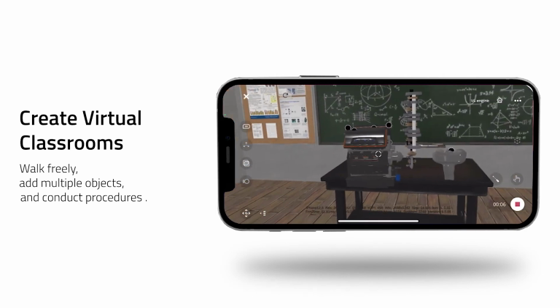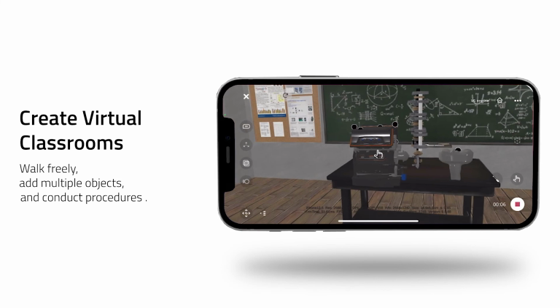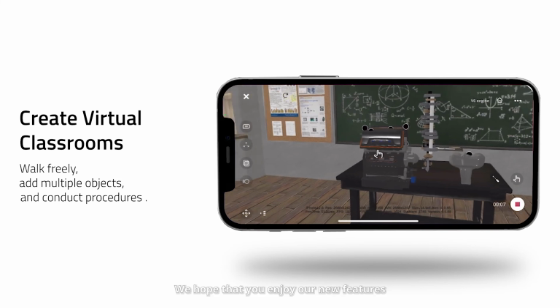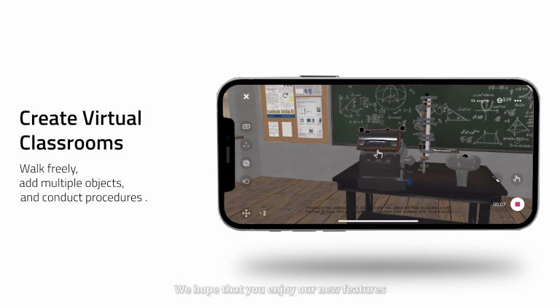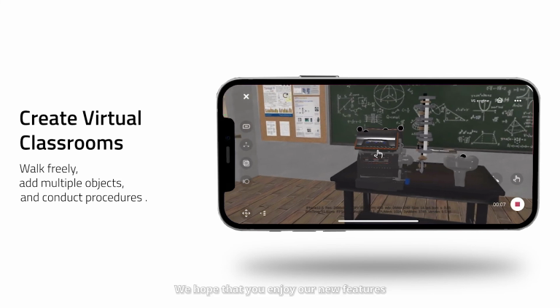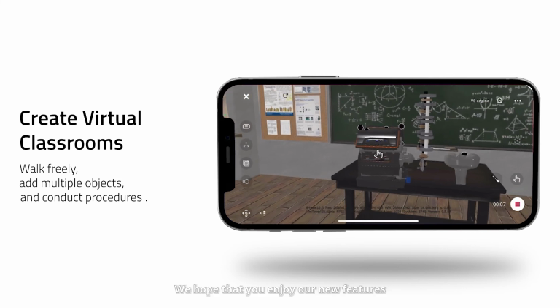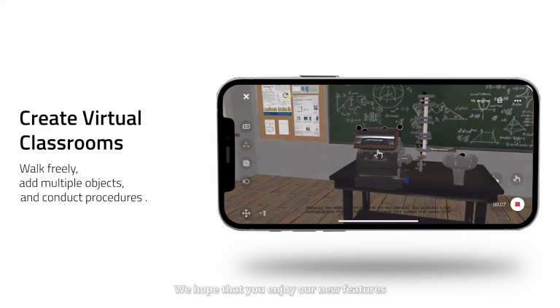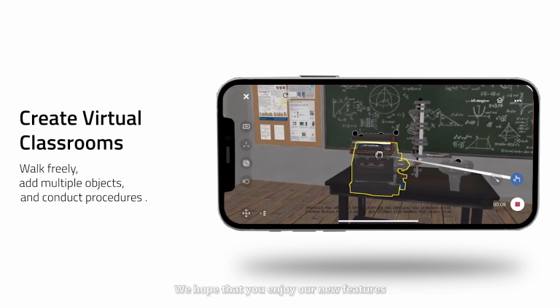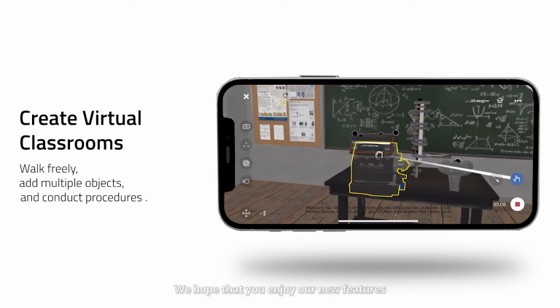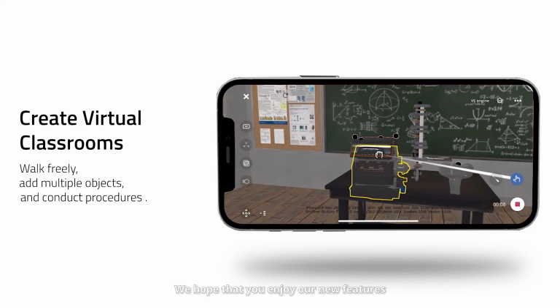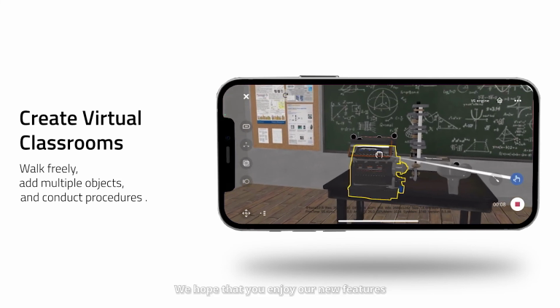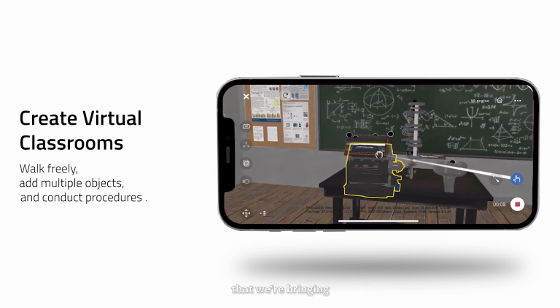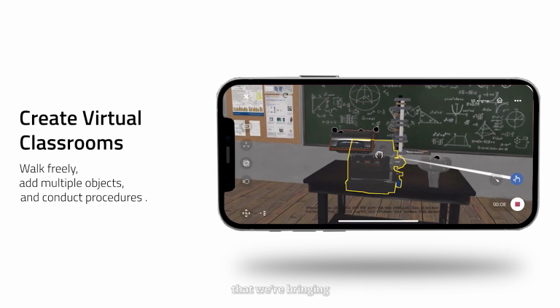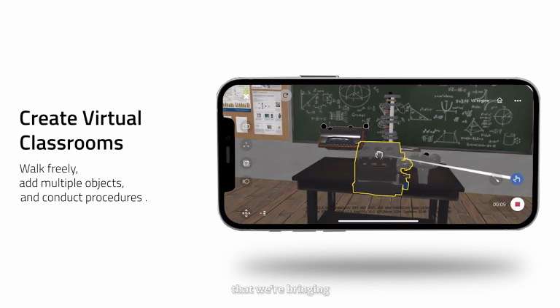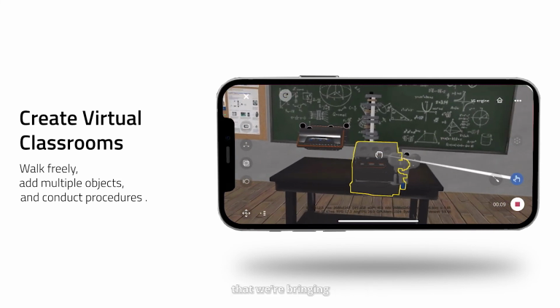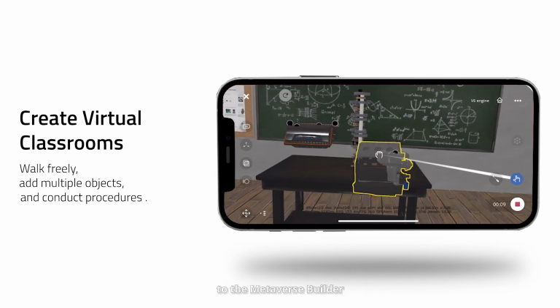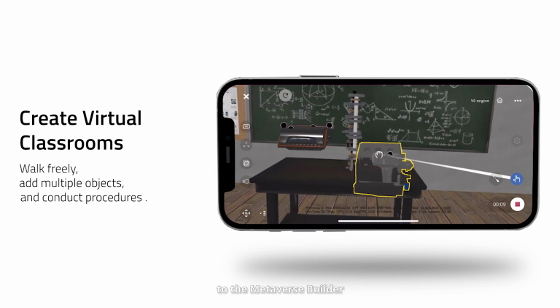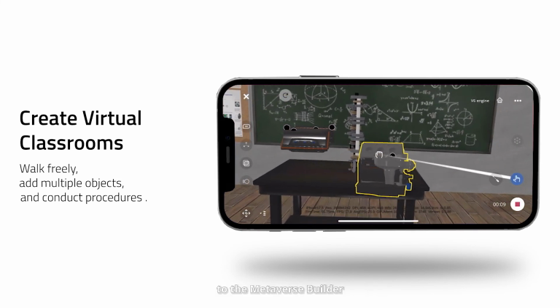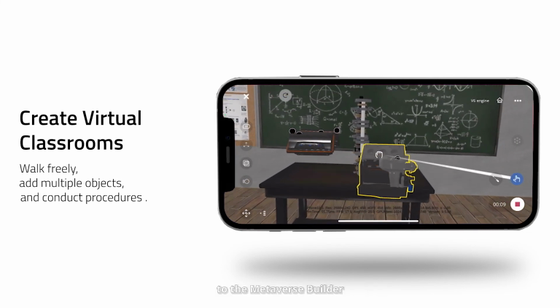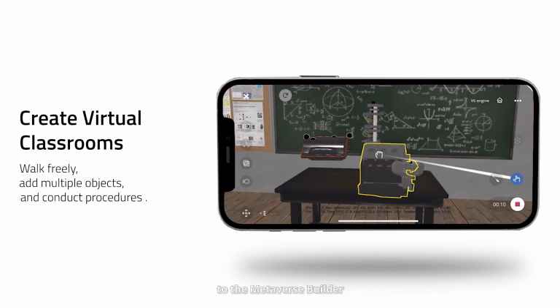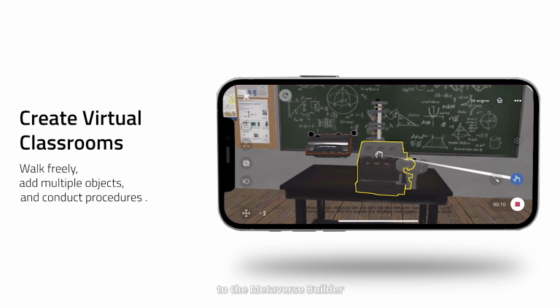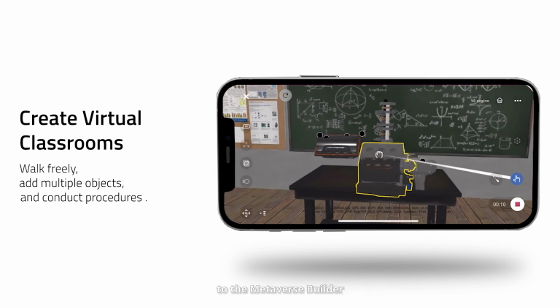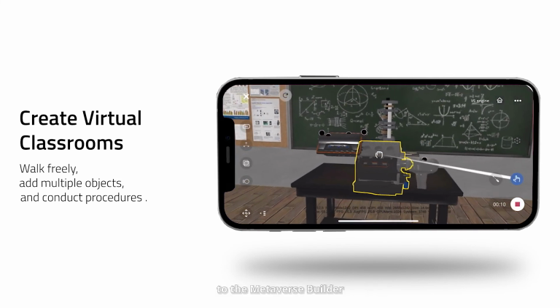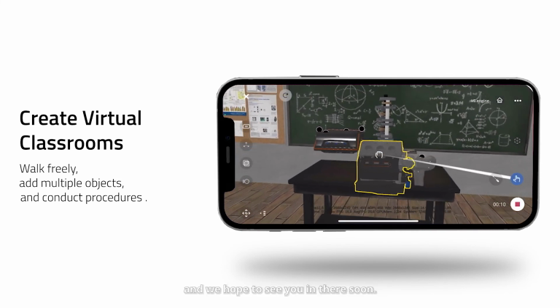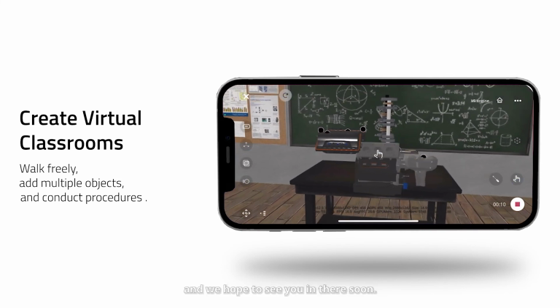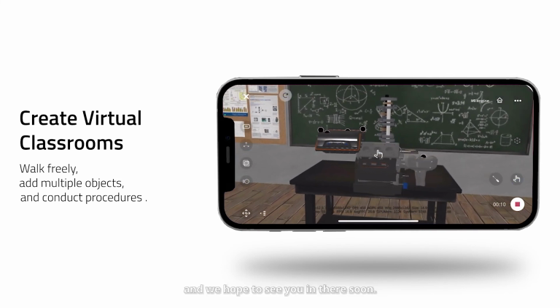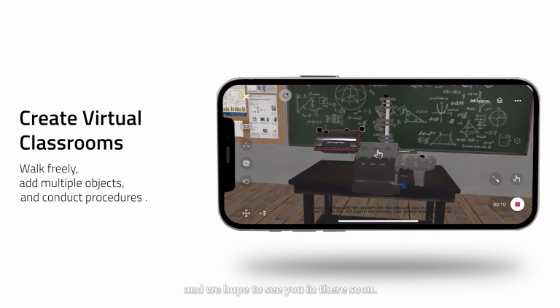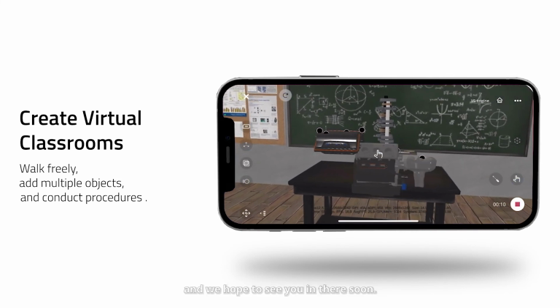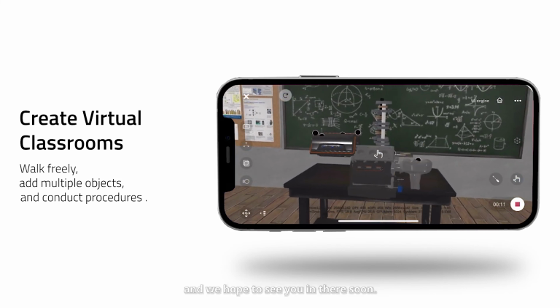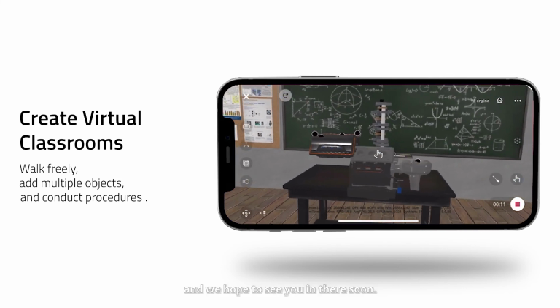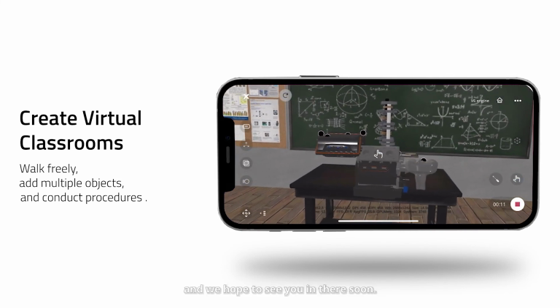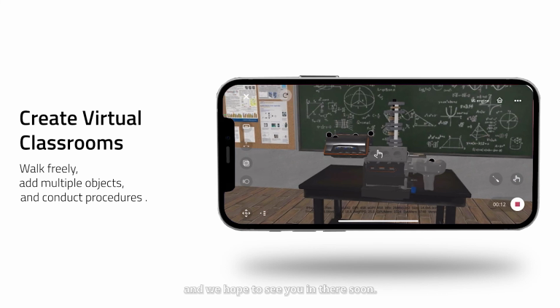We hope that you enjoy our new features that we bring to the Metaverse Builder, and we hope to see you in there soon.